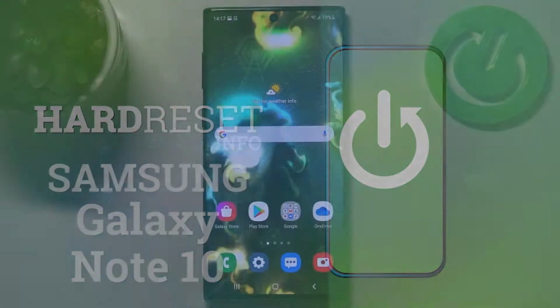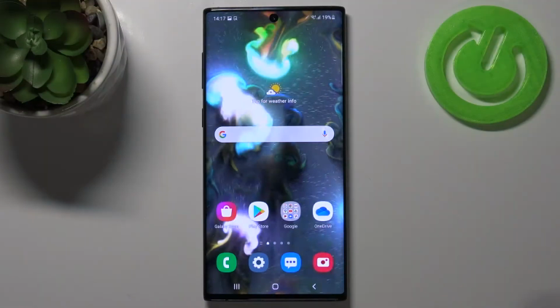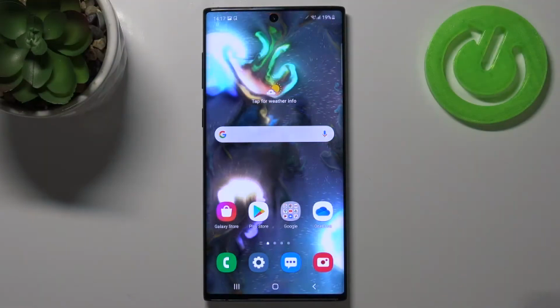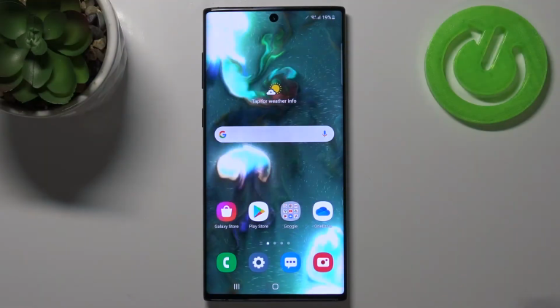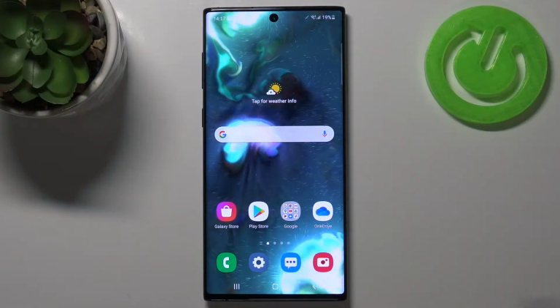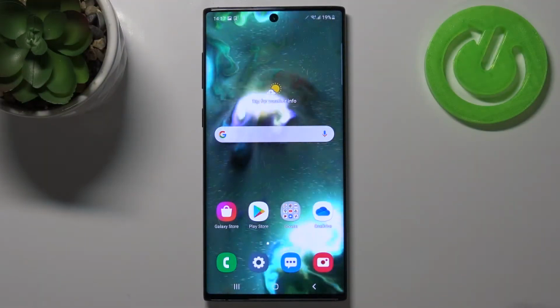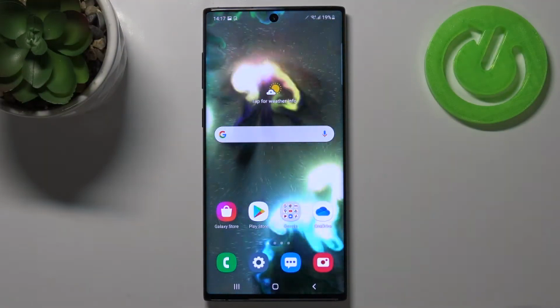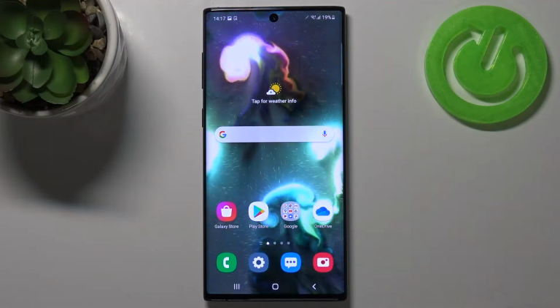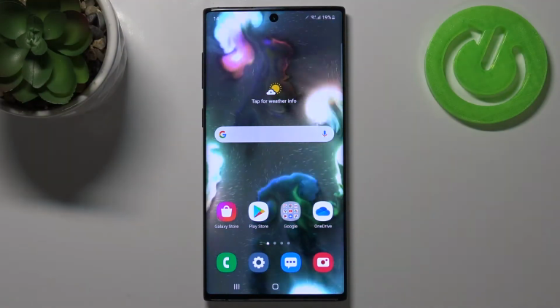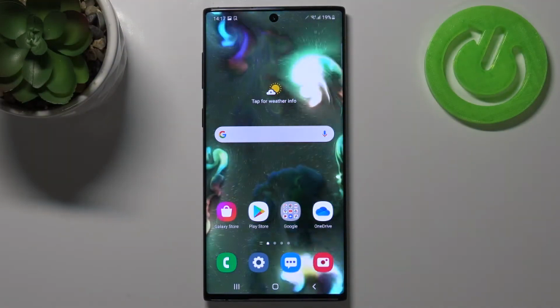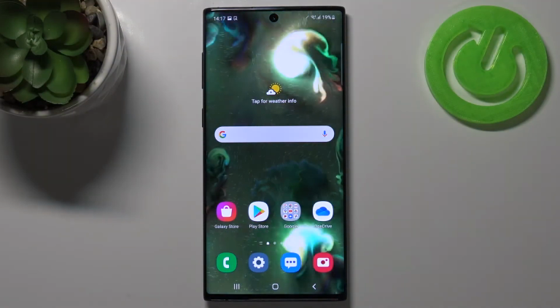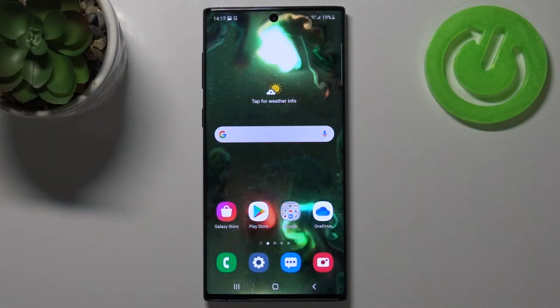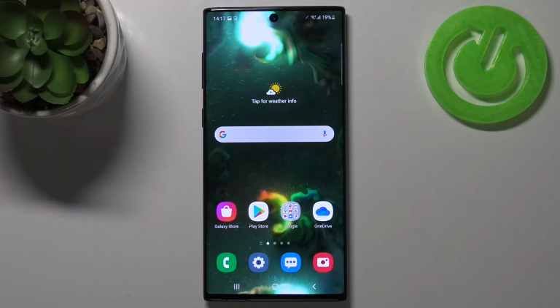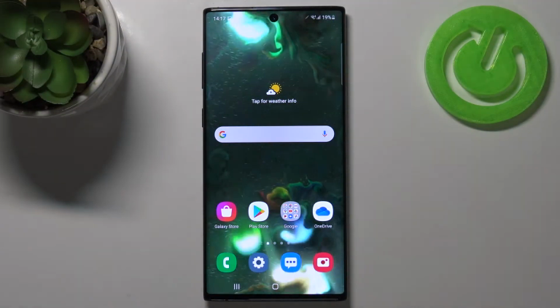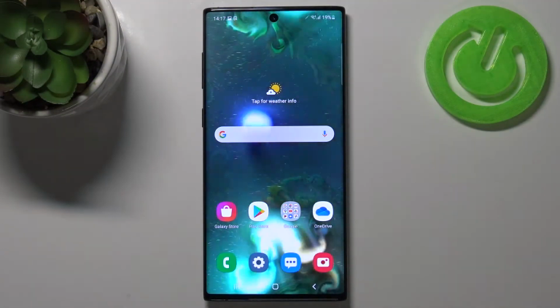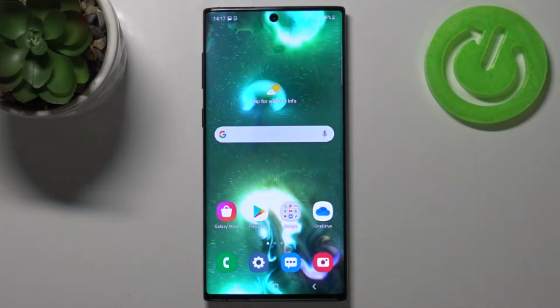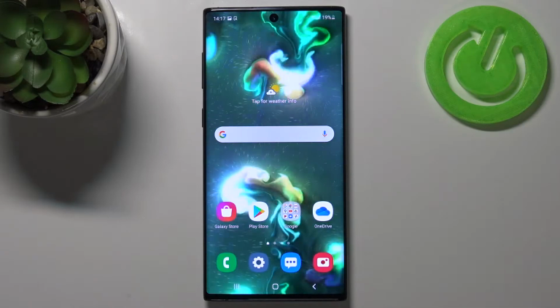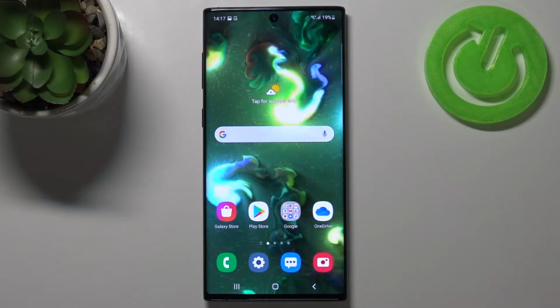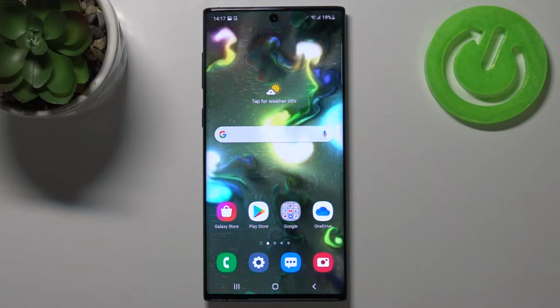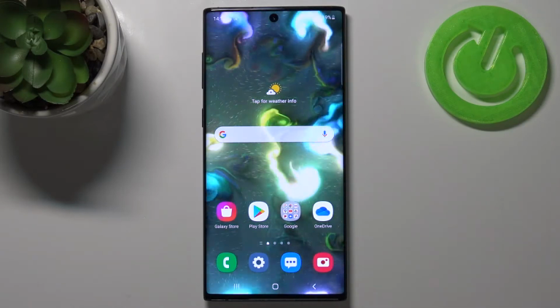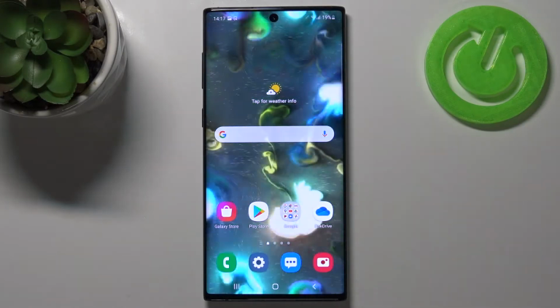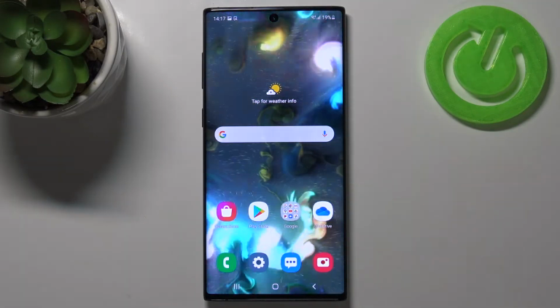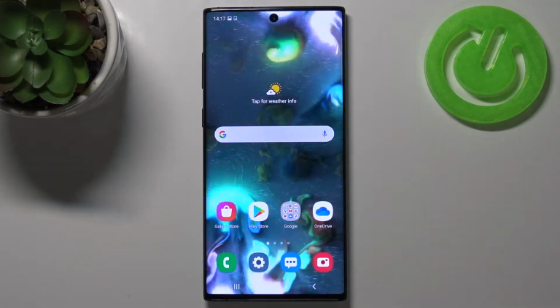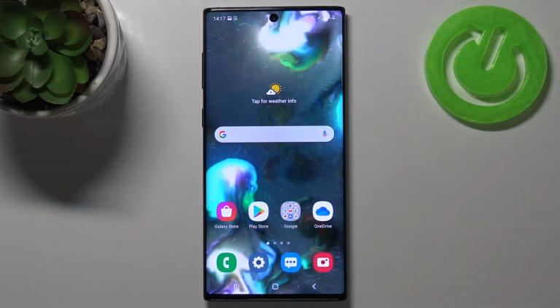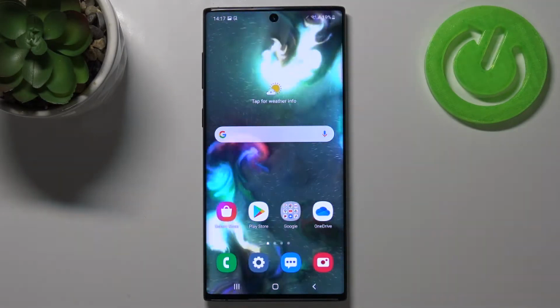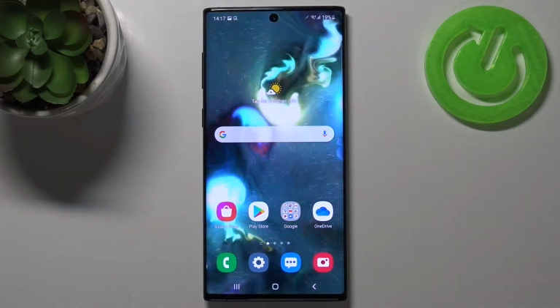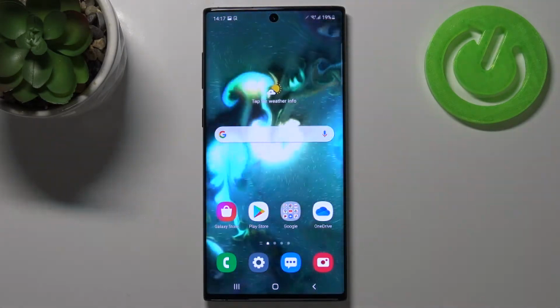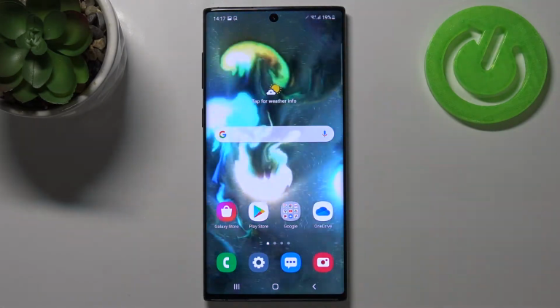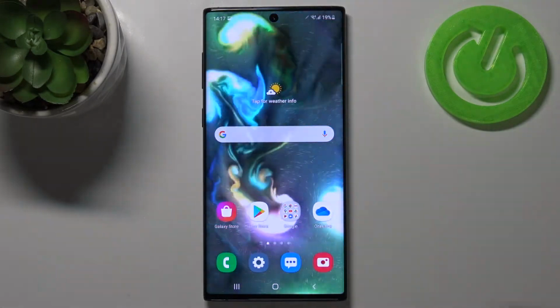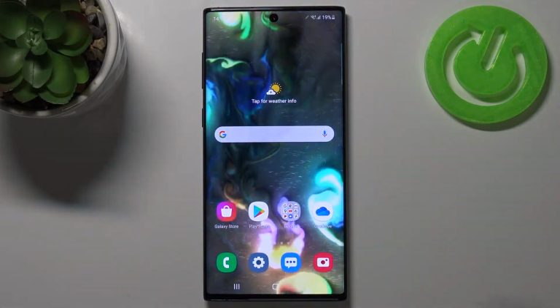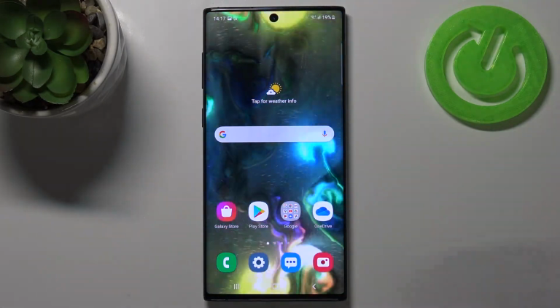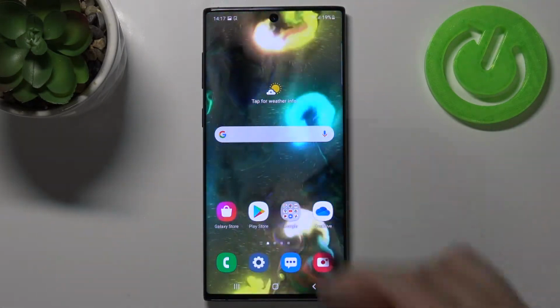Welcome. In front of me I have Samsung Galaxy Note 10 and today I'll show you how we can improve your face unlock speed.